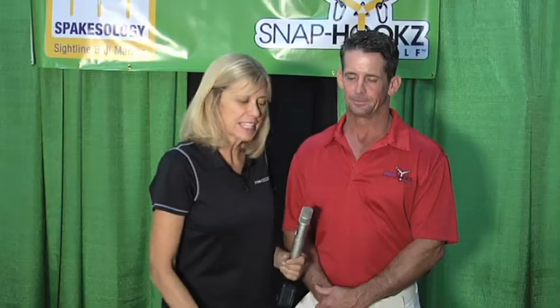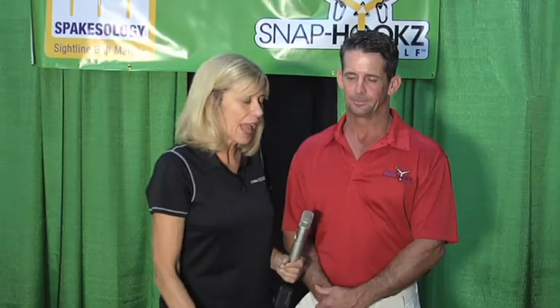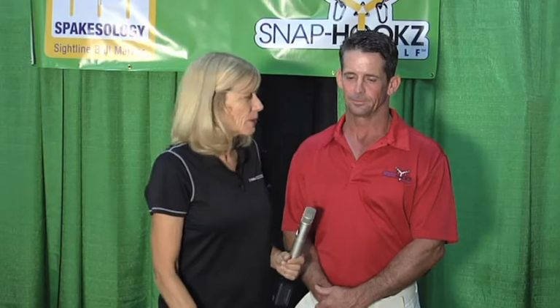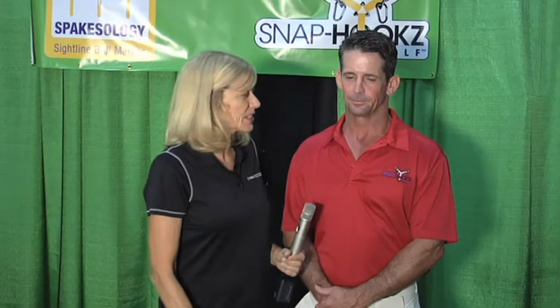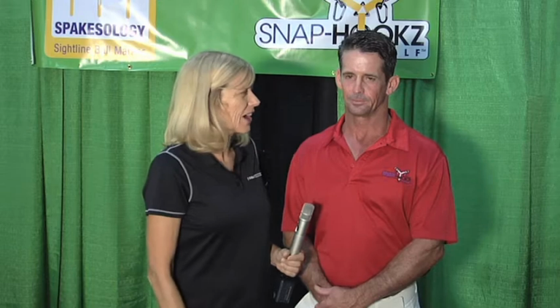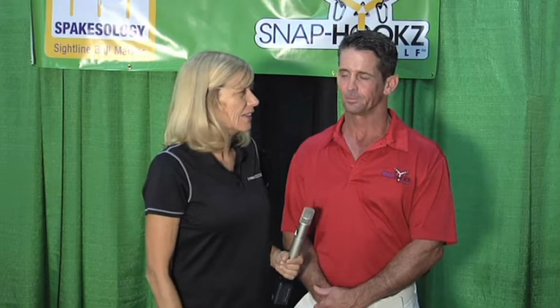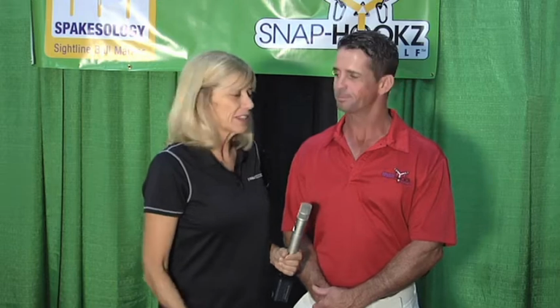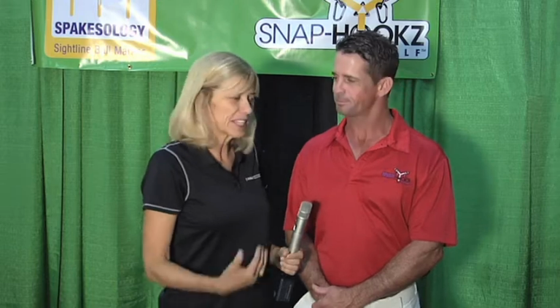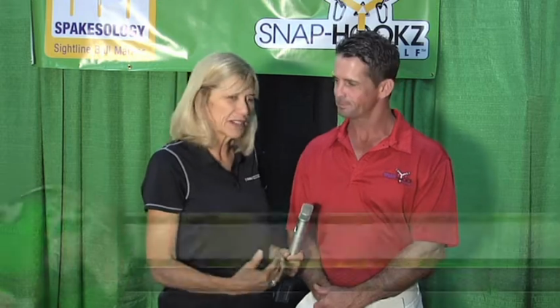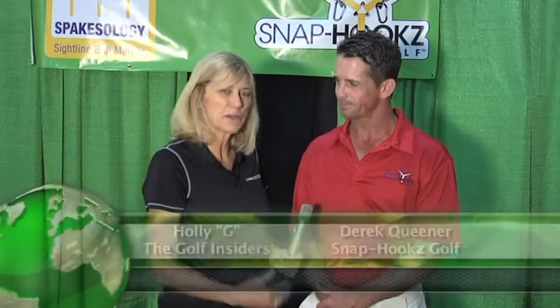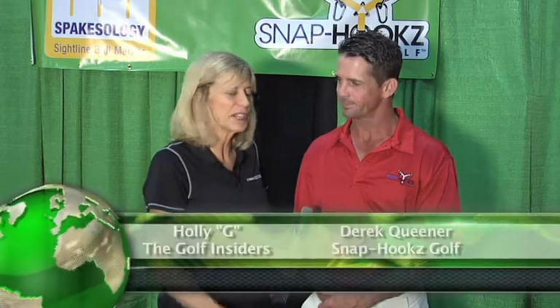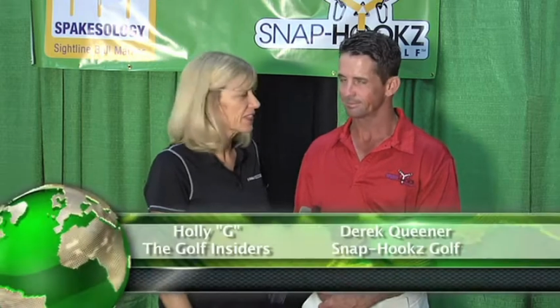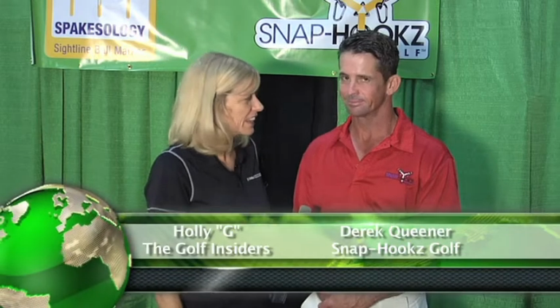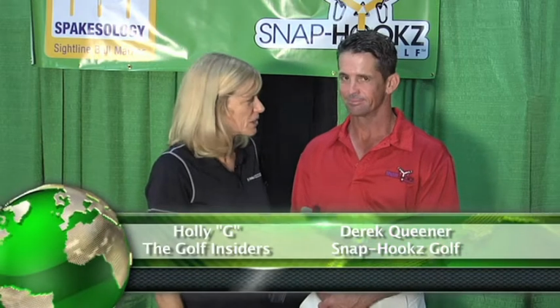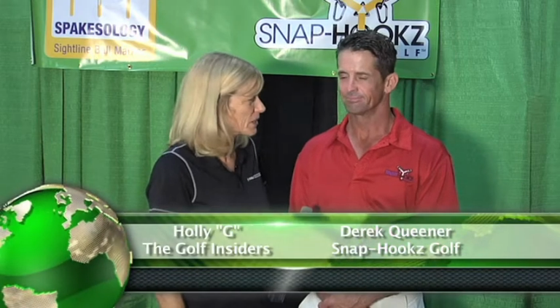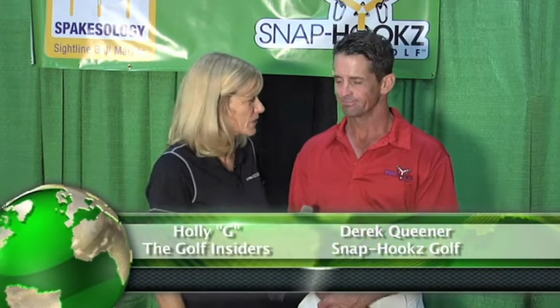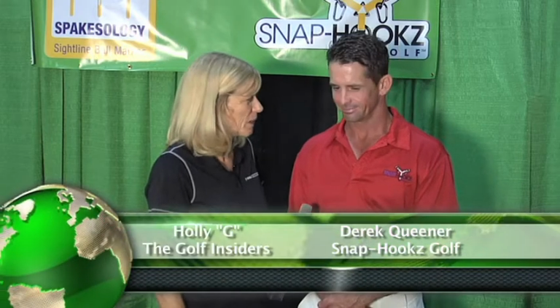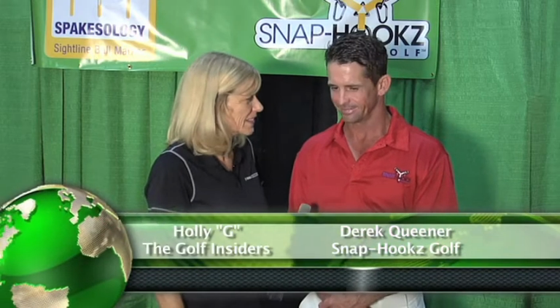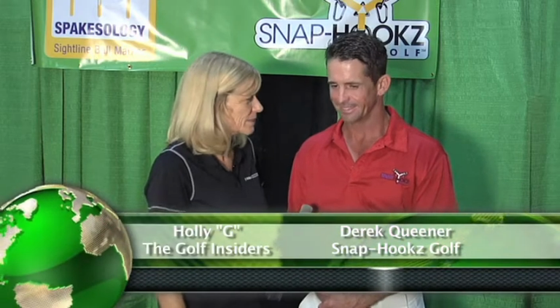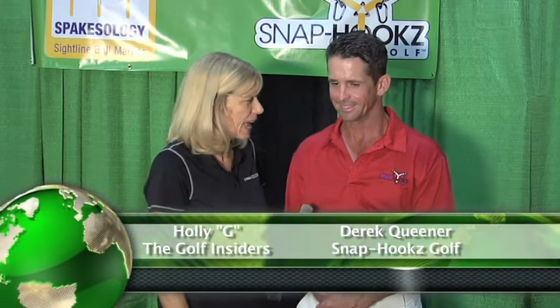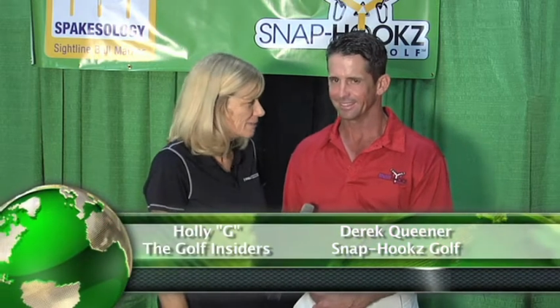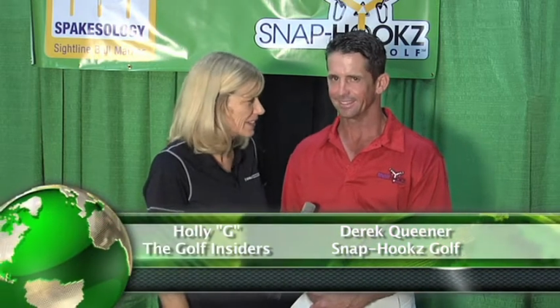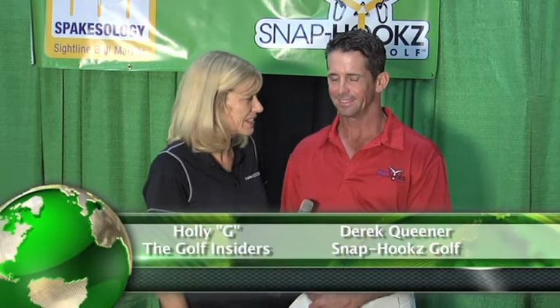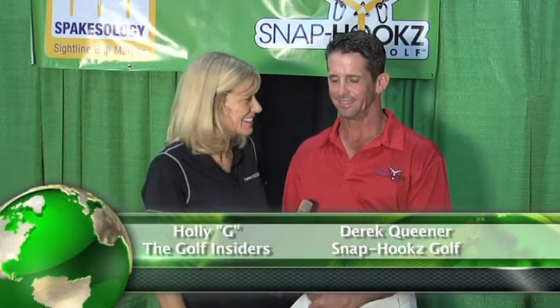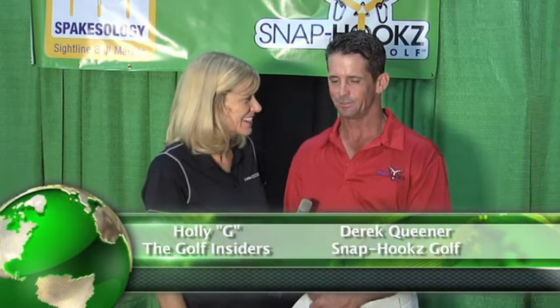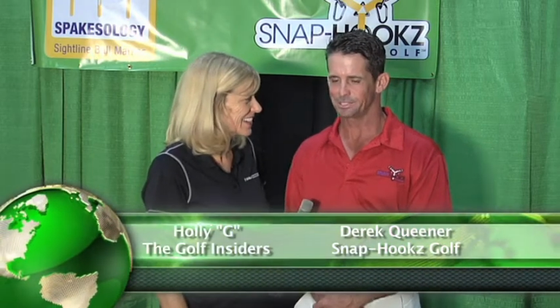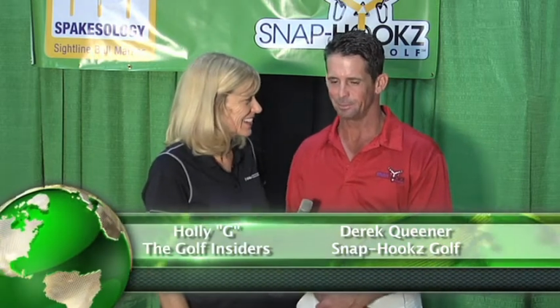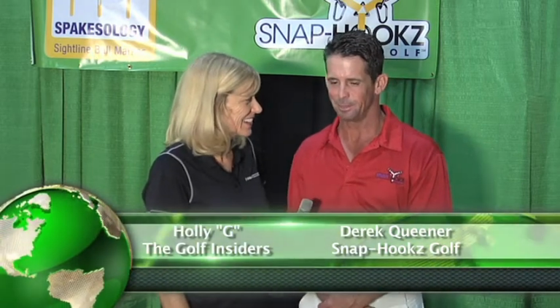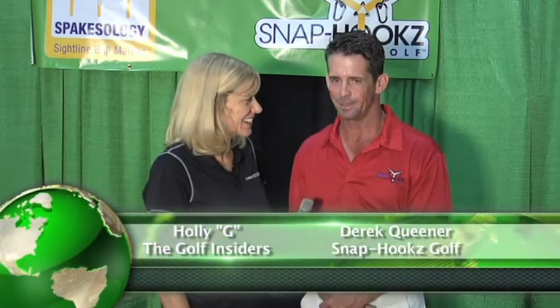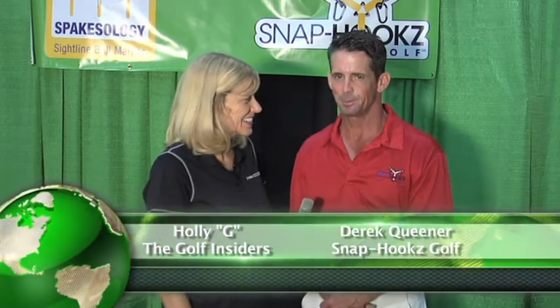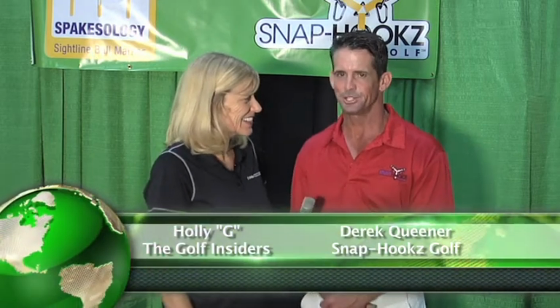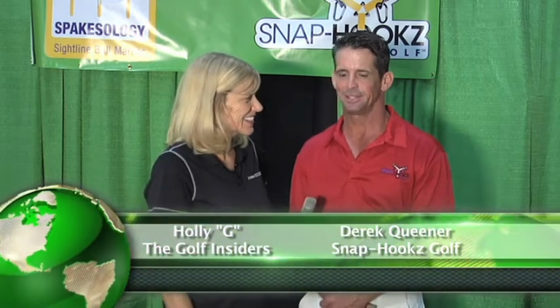Snap Hooks Golf, Derek Queener, thanks so much for spending some time with us. Thank you for stopping by, I appreciate it.